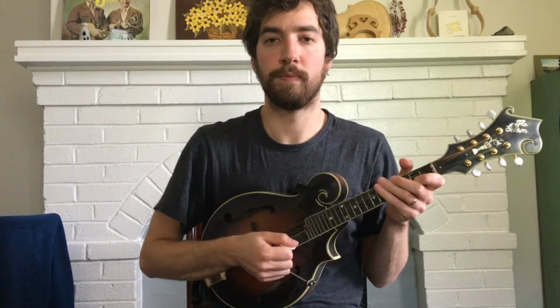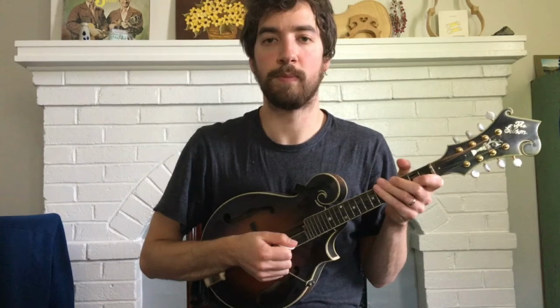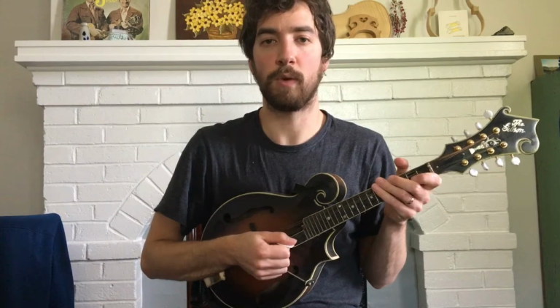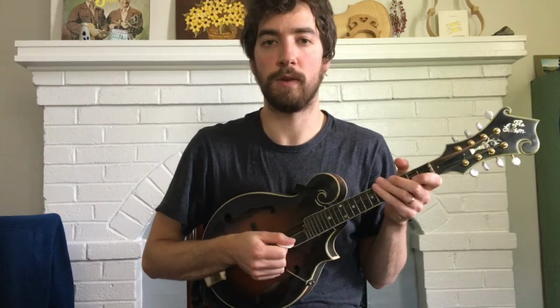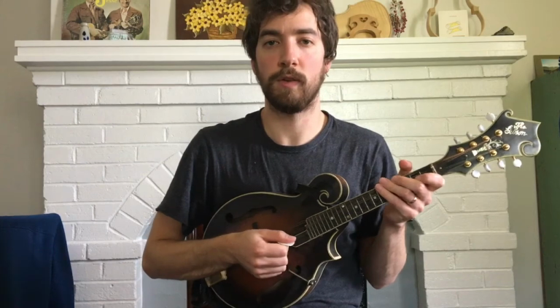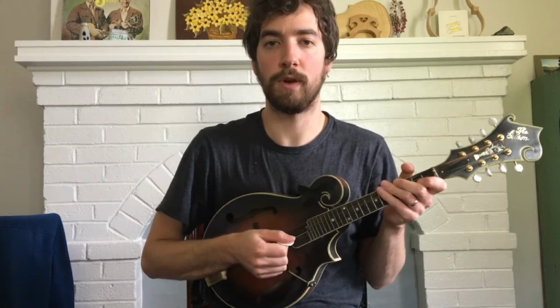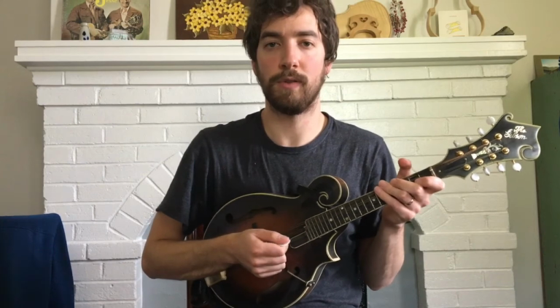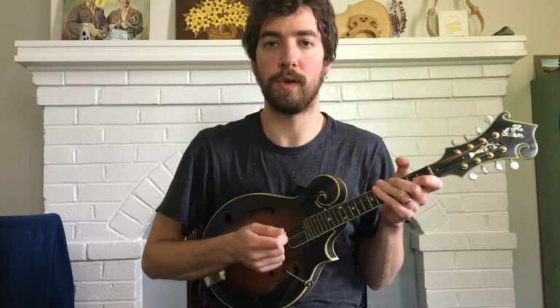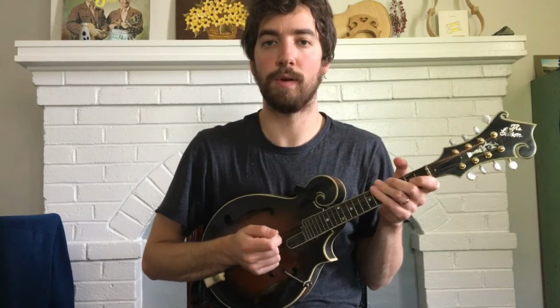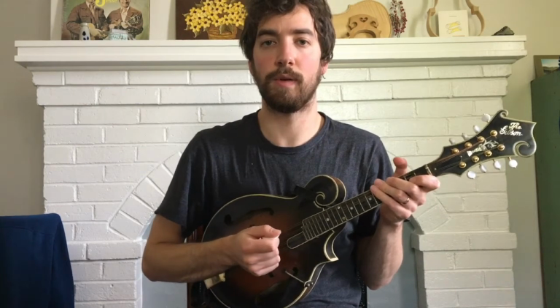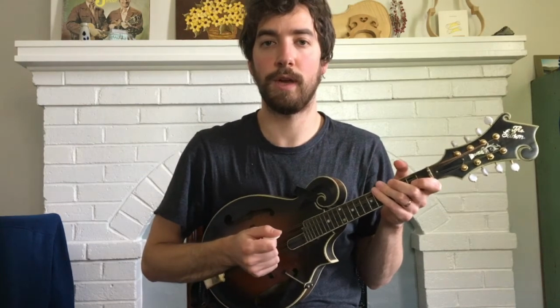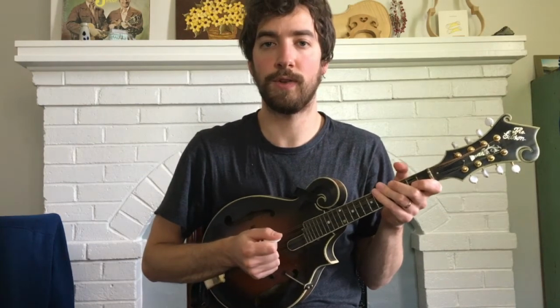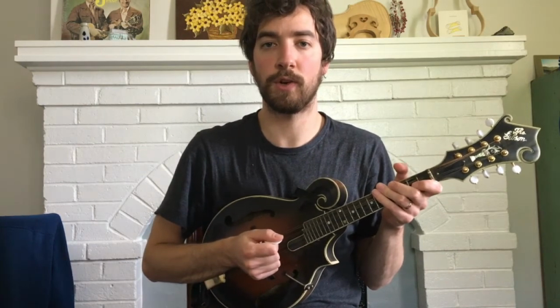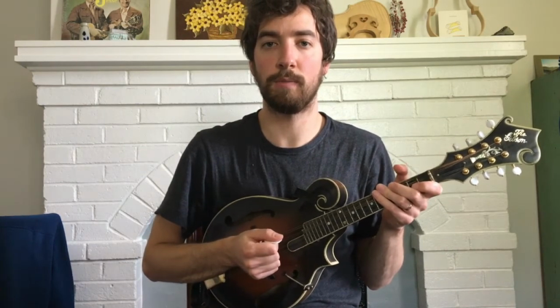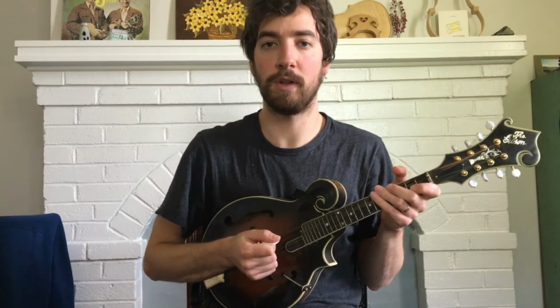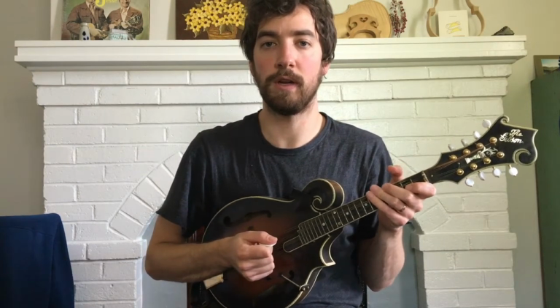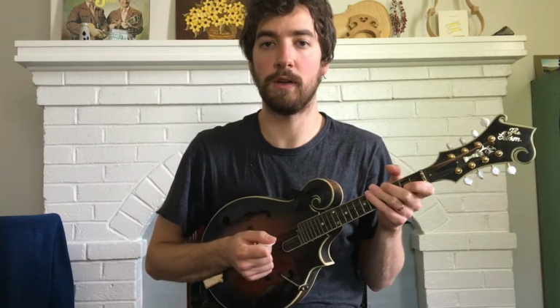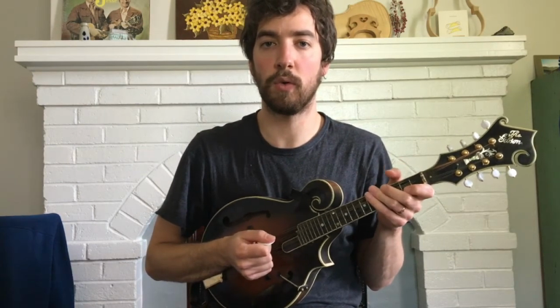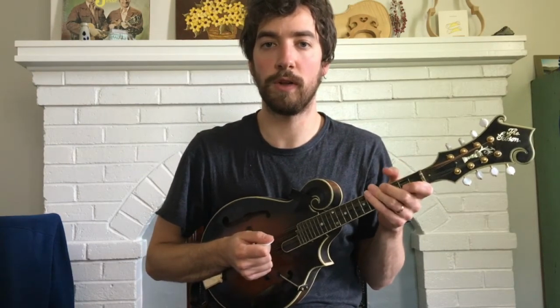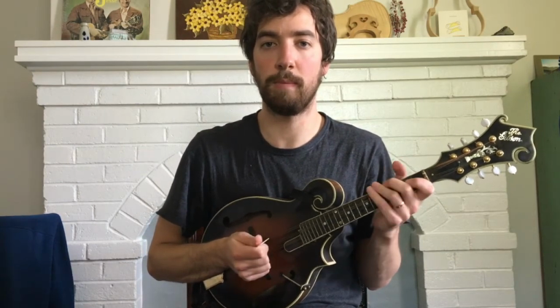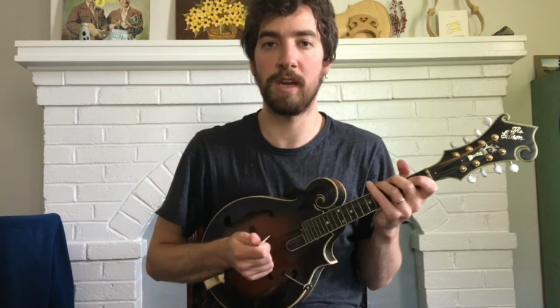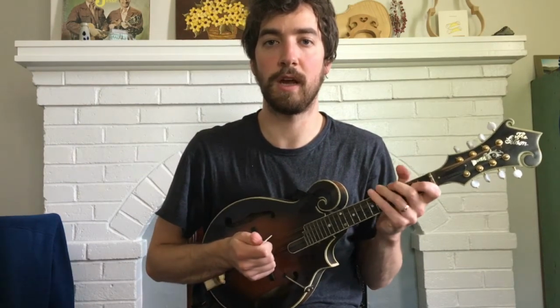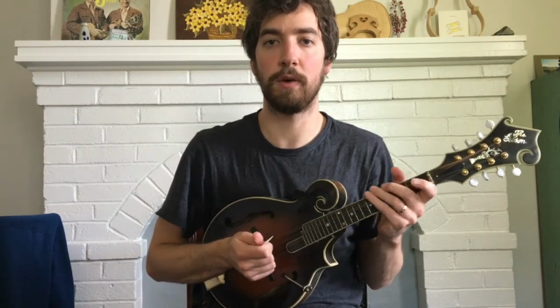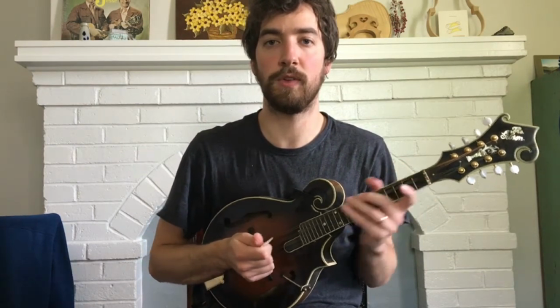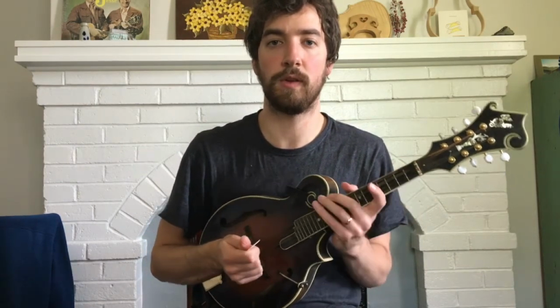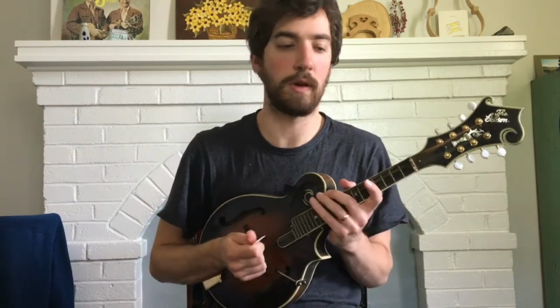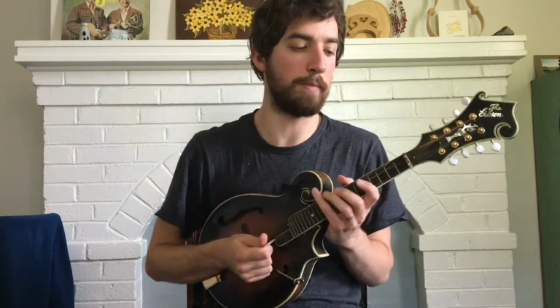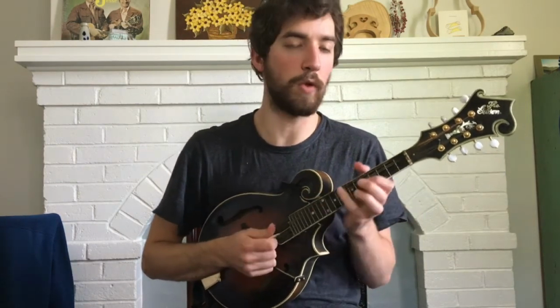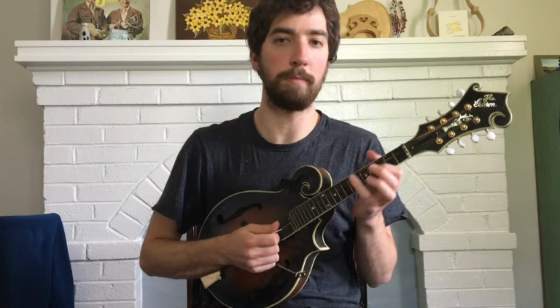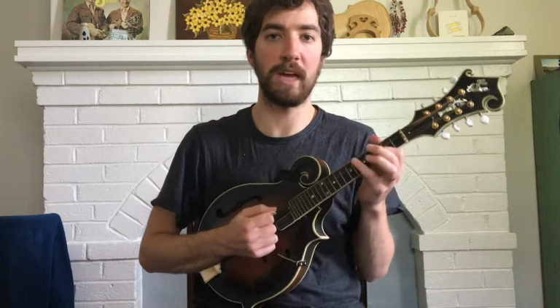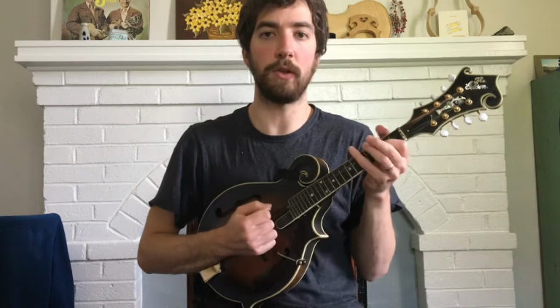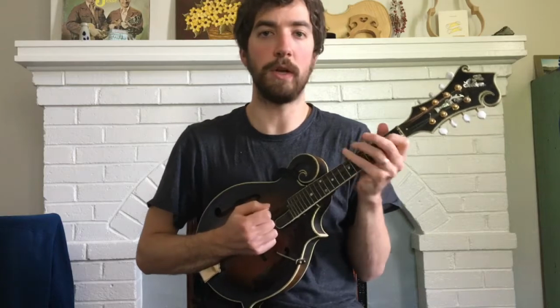Here's the A section melody to Glory in the Meeting House, with mandolin.